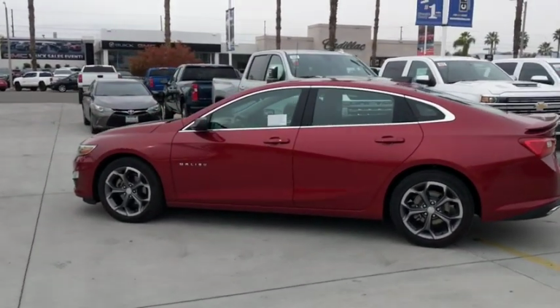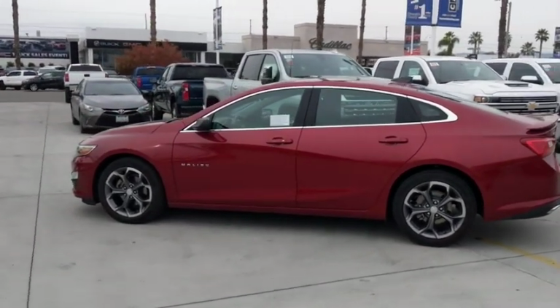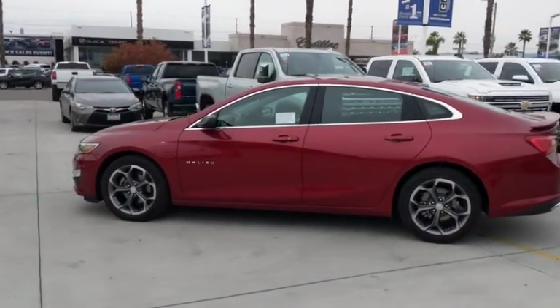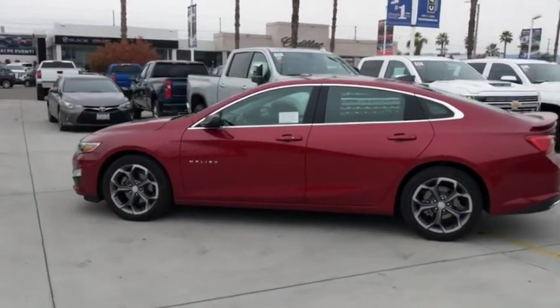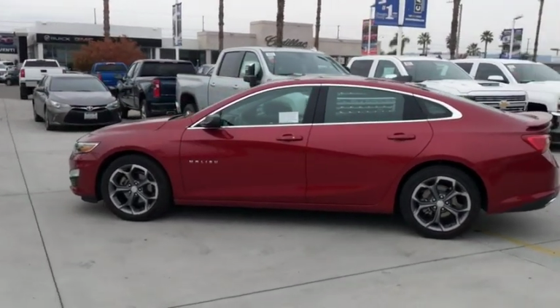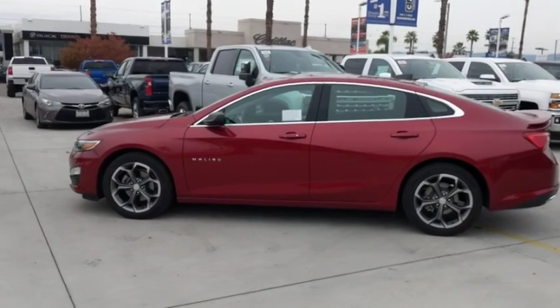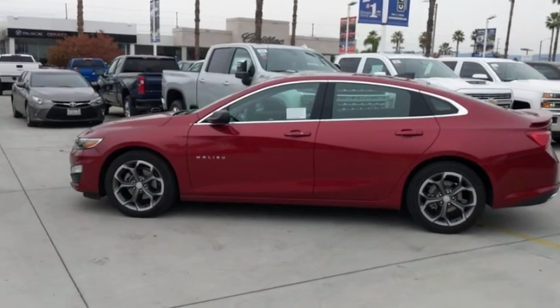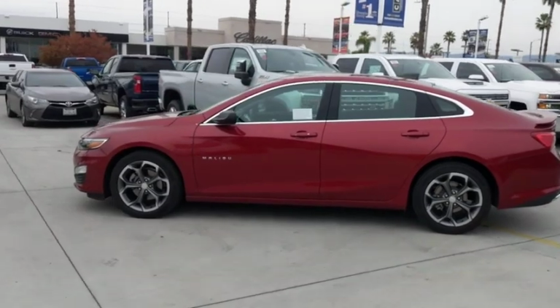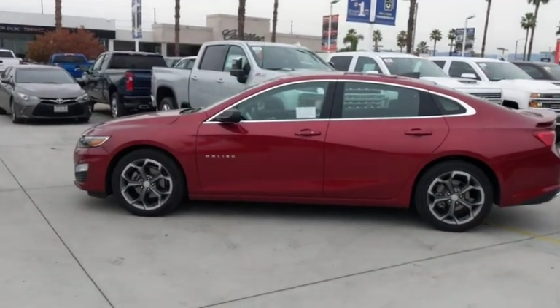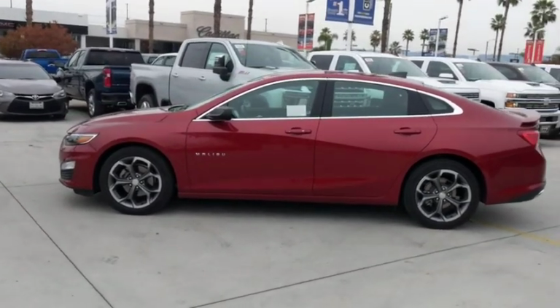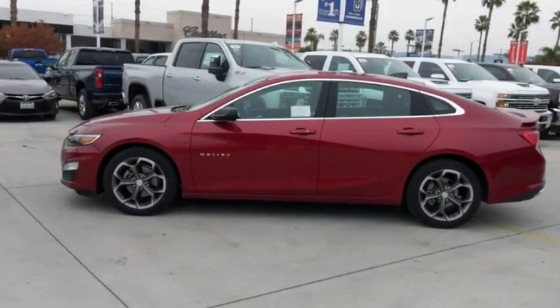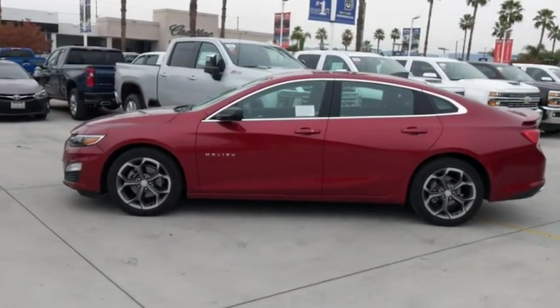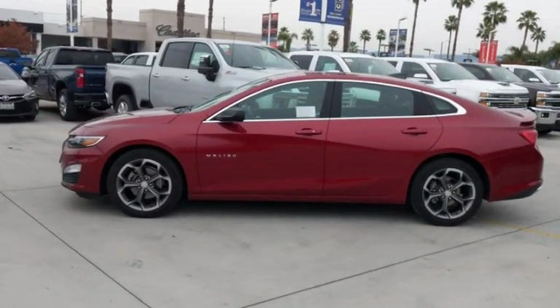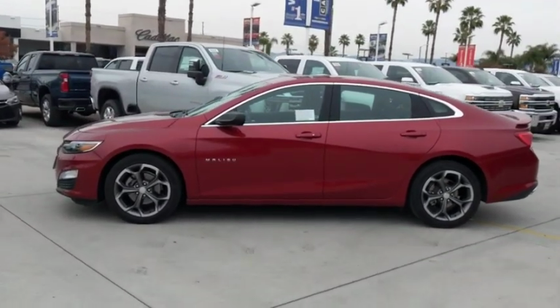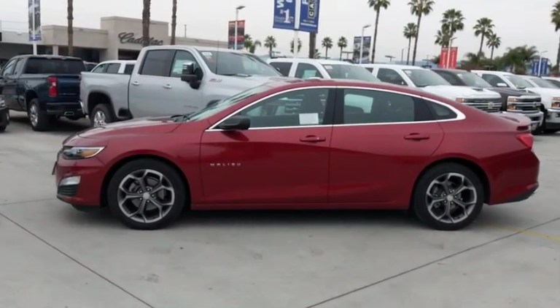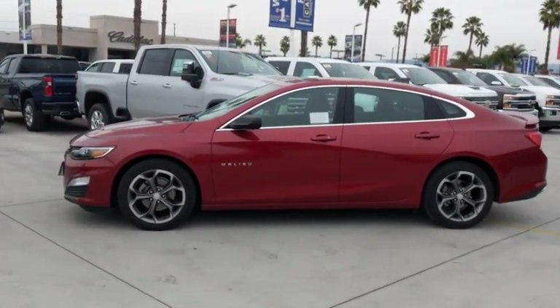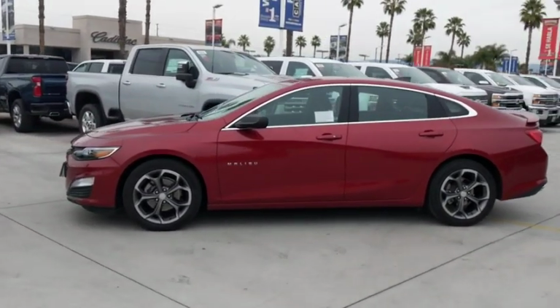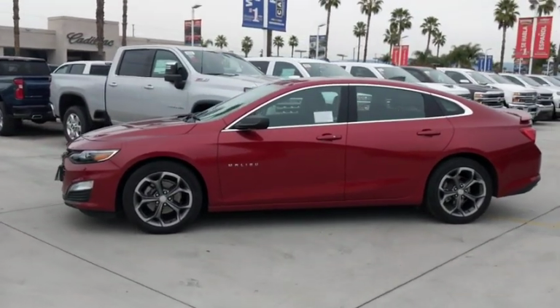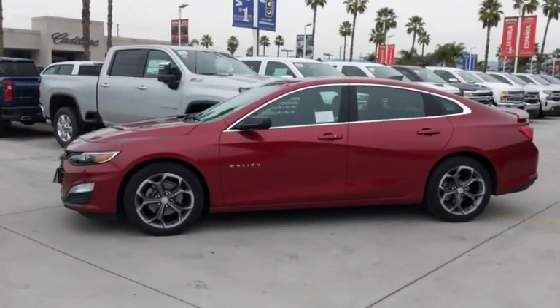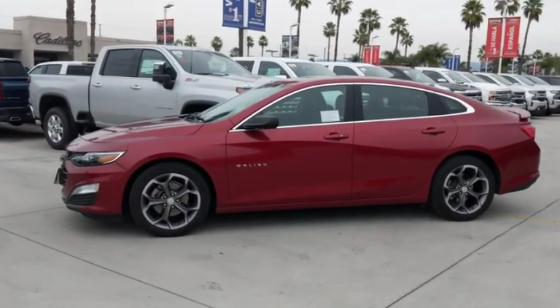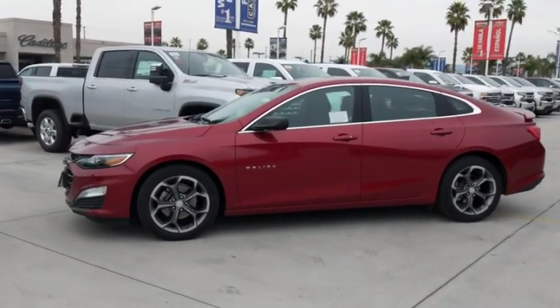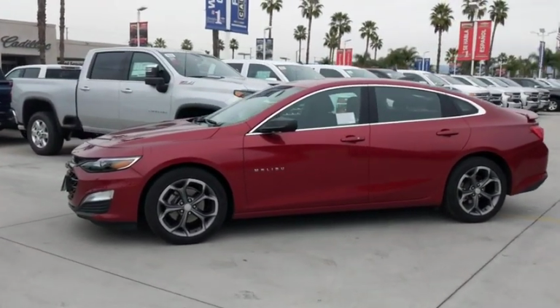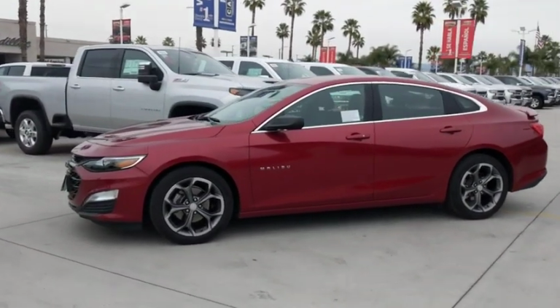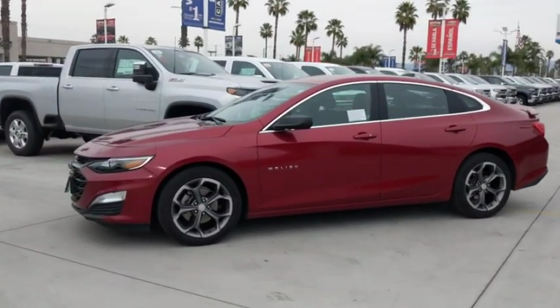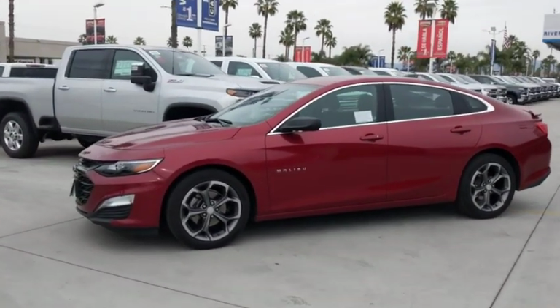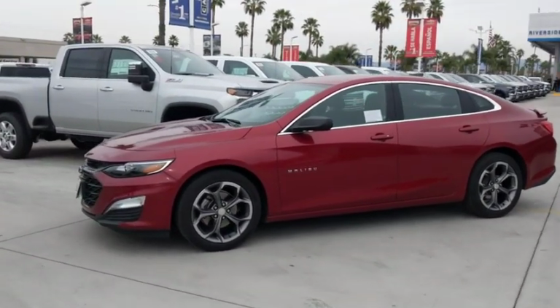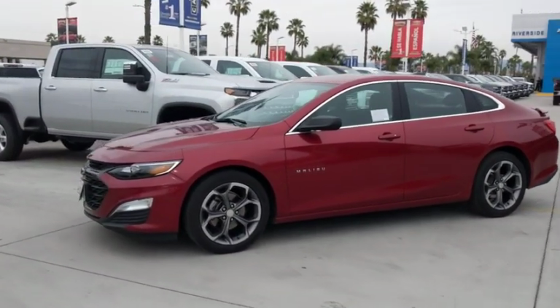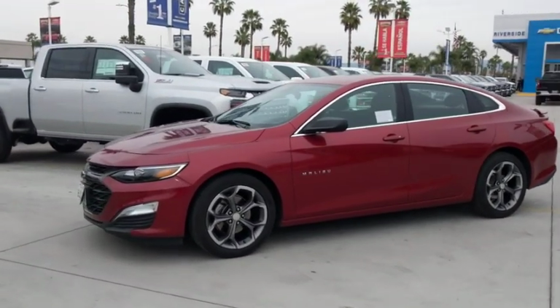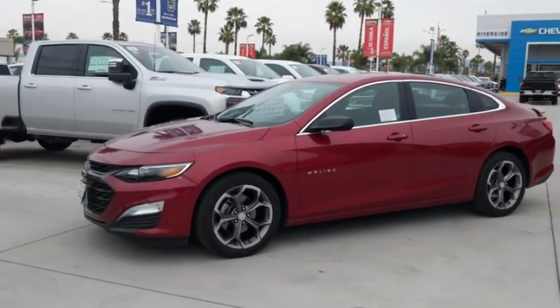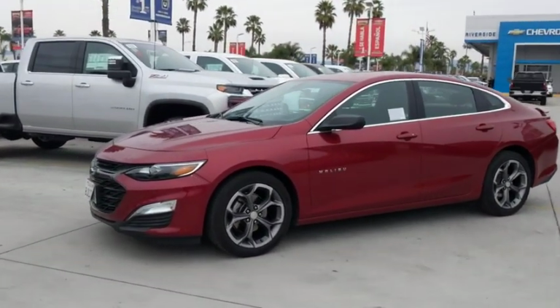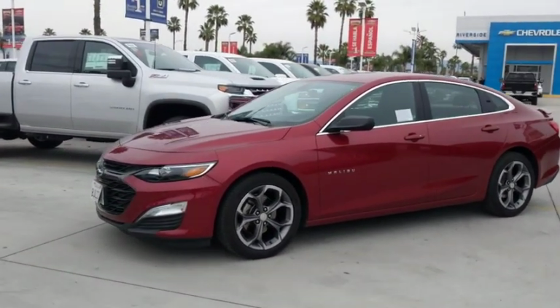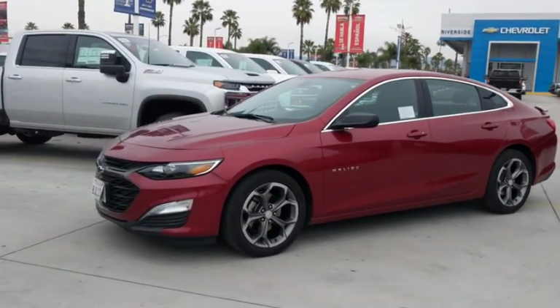Cargo net, panic alarm, brake assist, overhead console, tachometer, remote keyless entry.